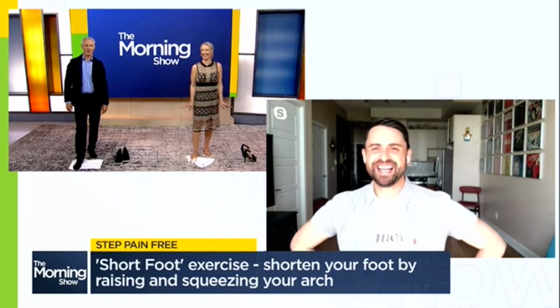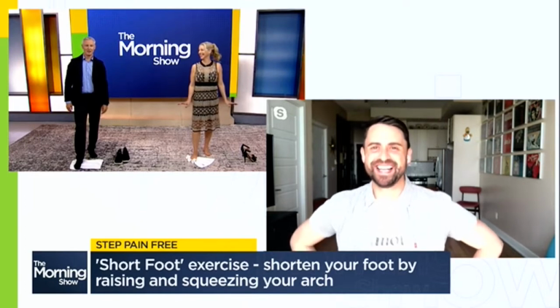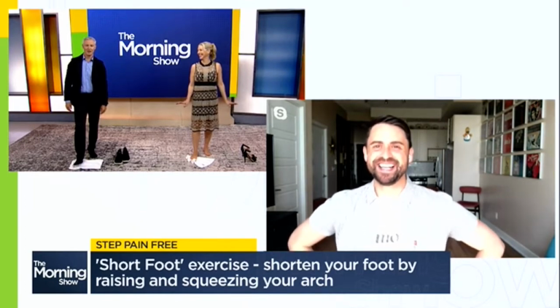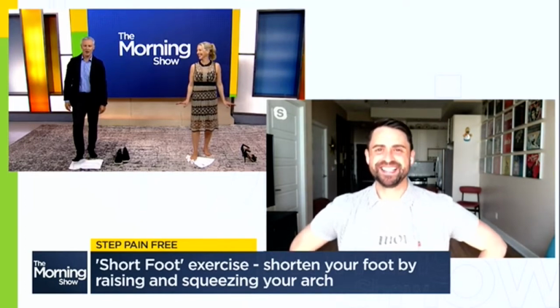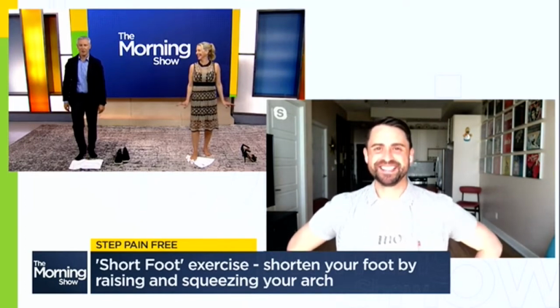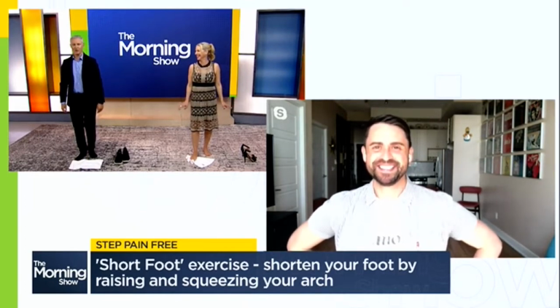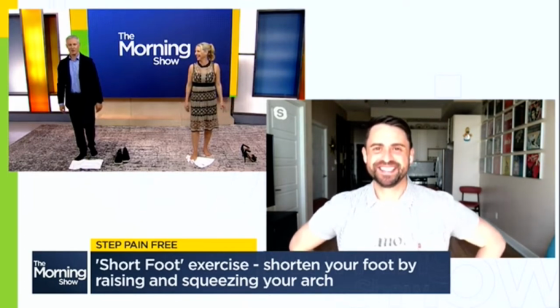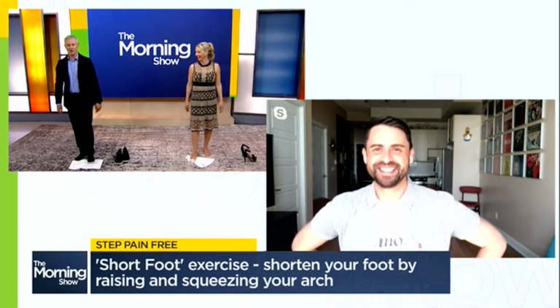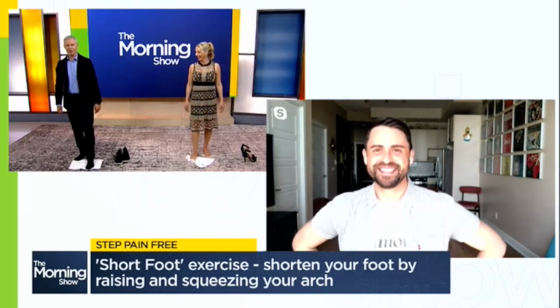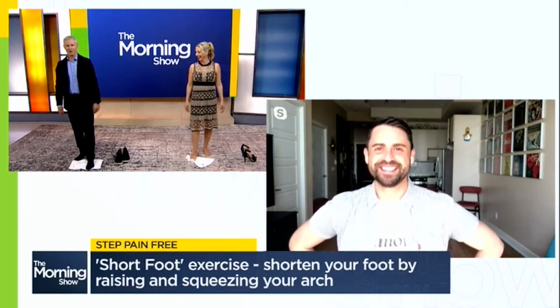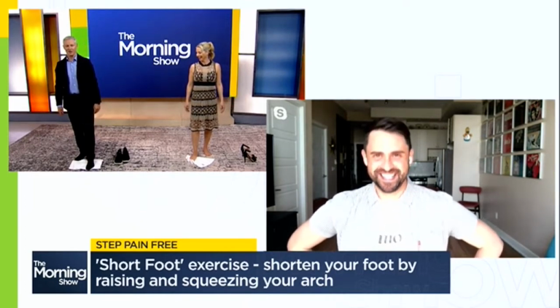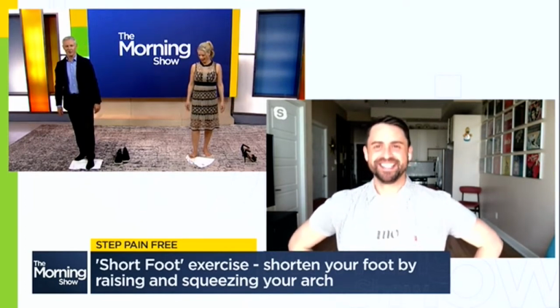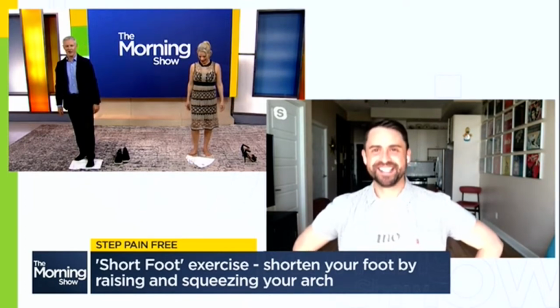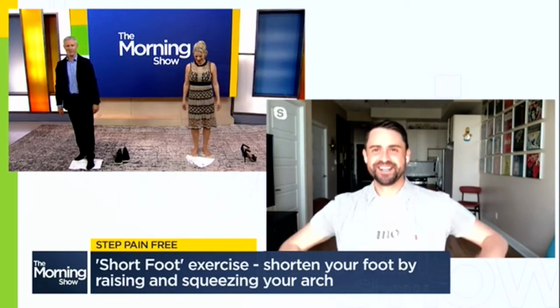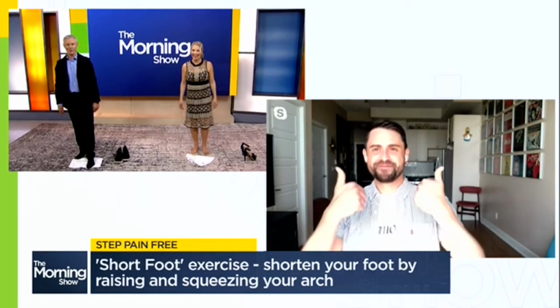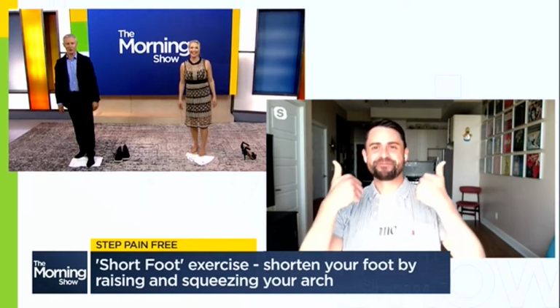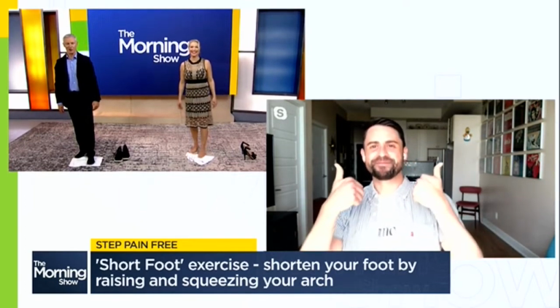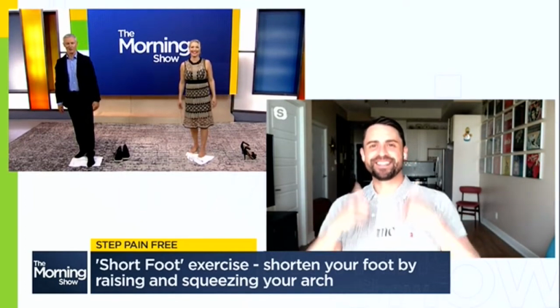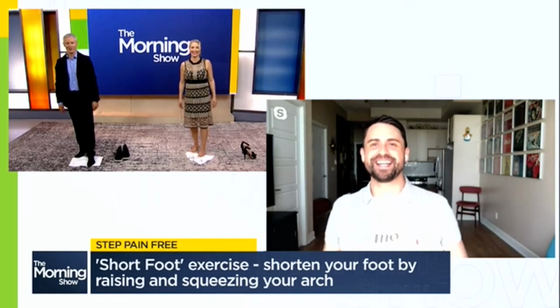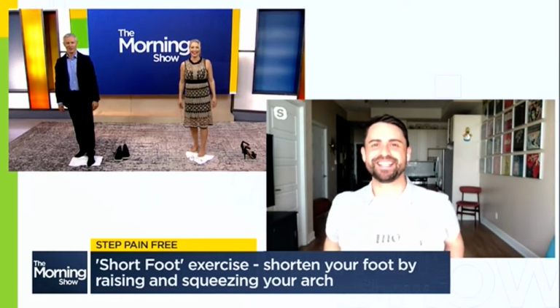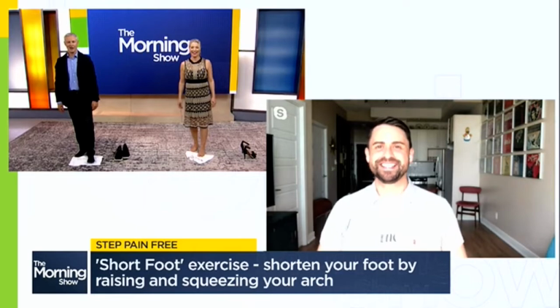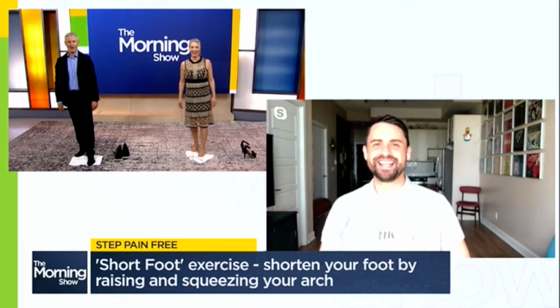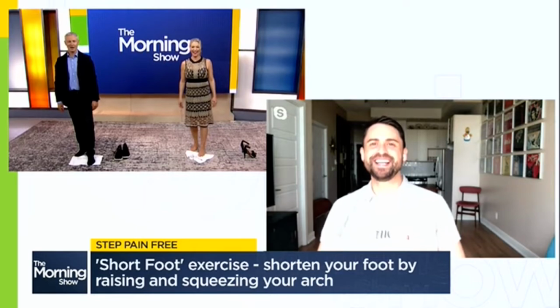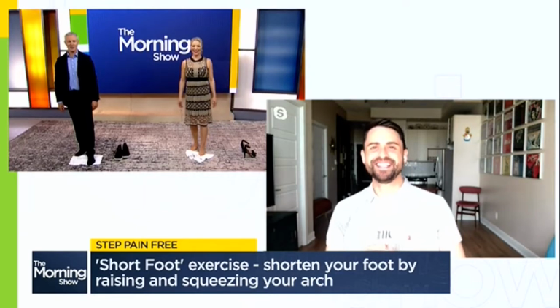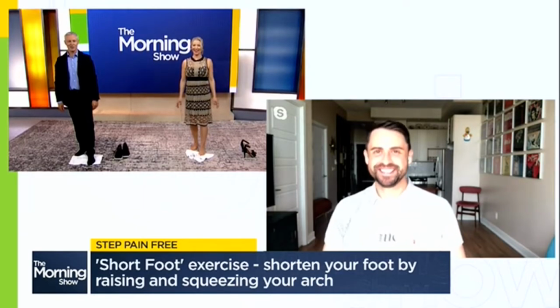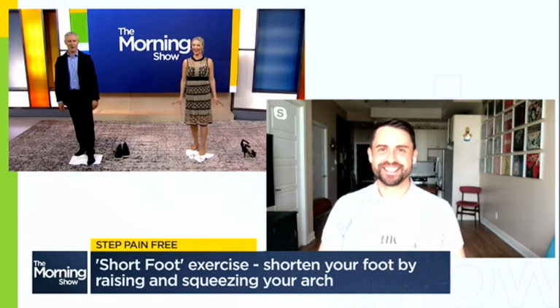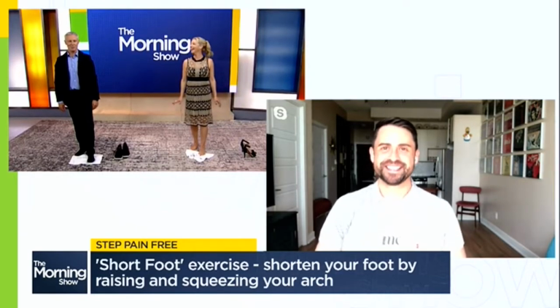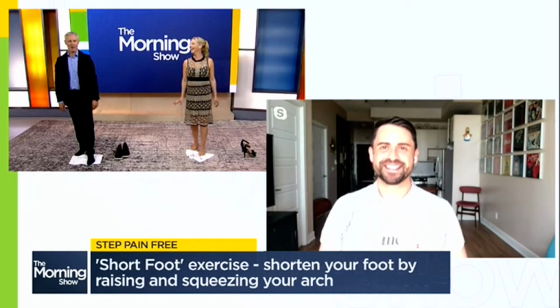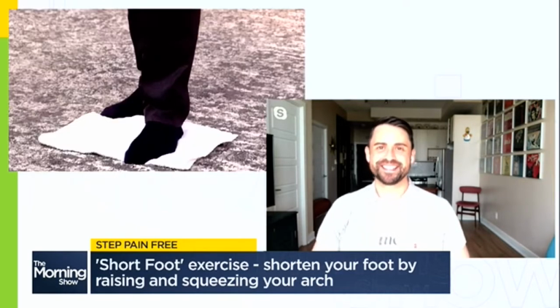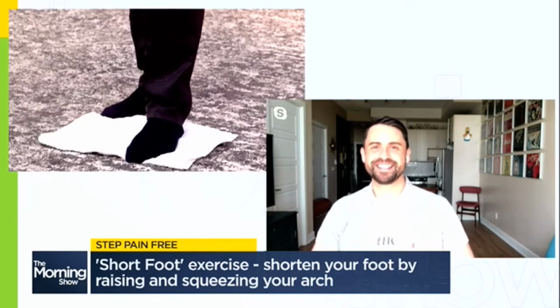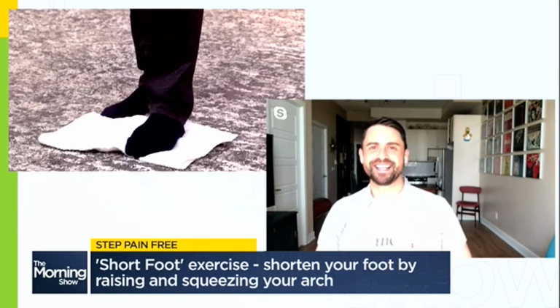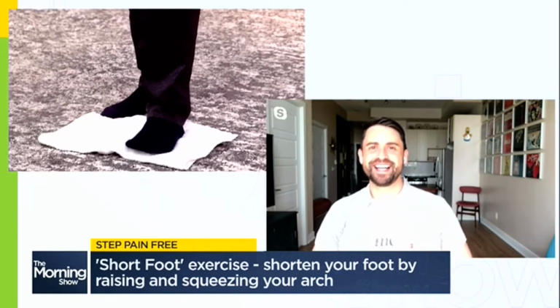I'll tell you, that works. It works — I can feel that. My foot core! I can have a six-pack in my arch before I know it.